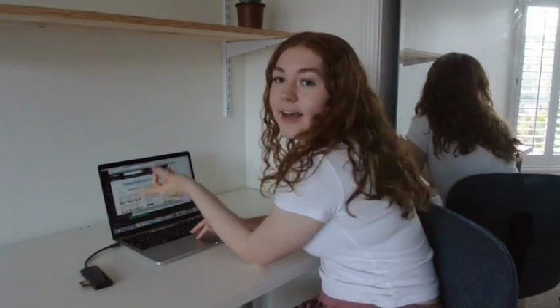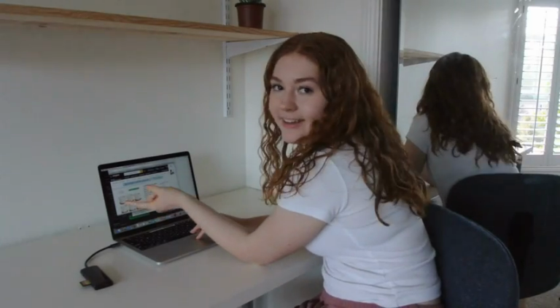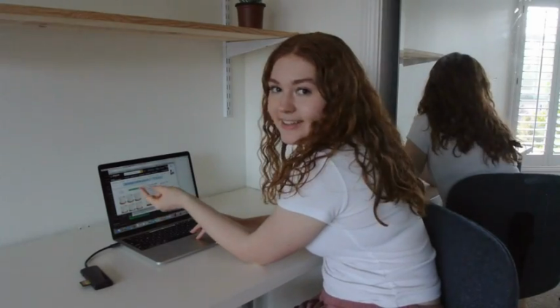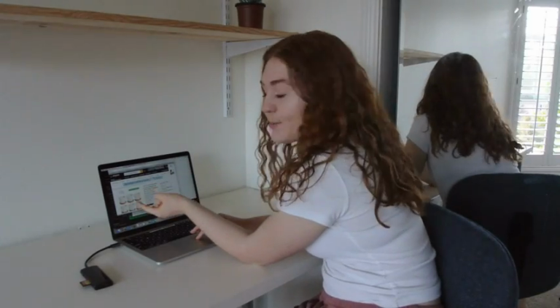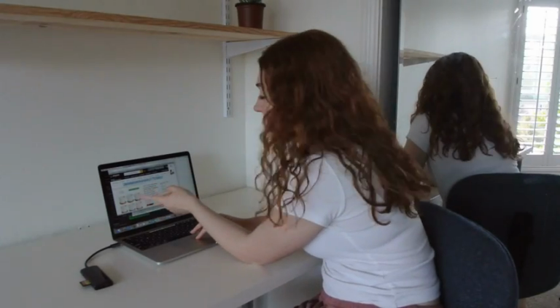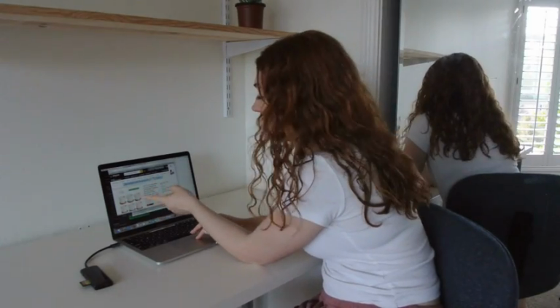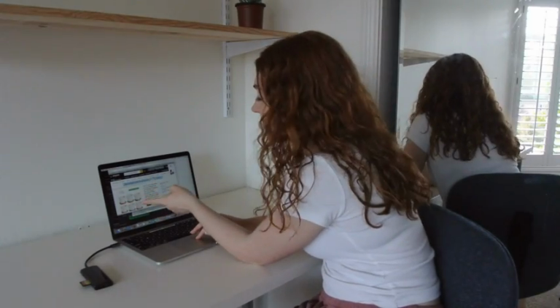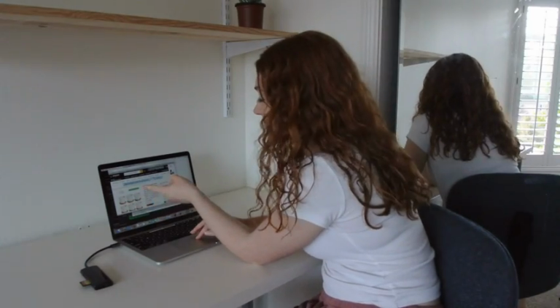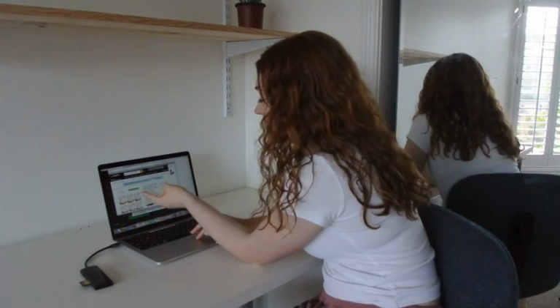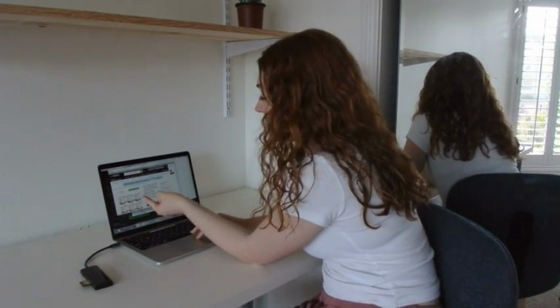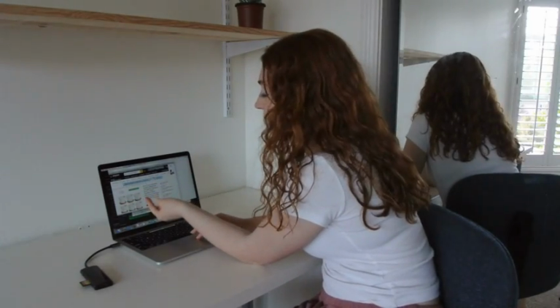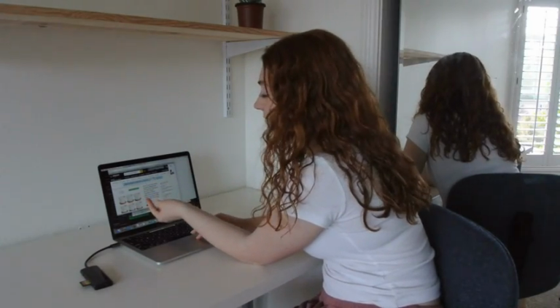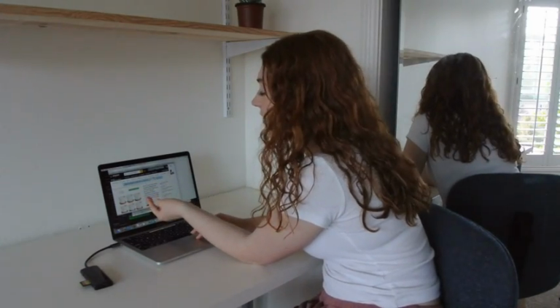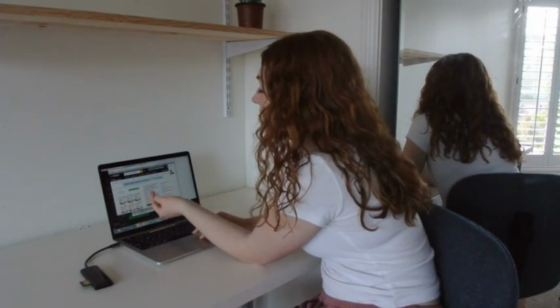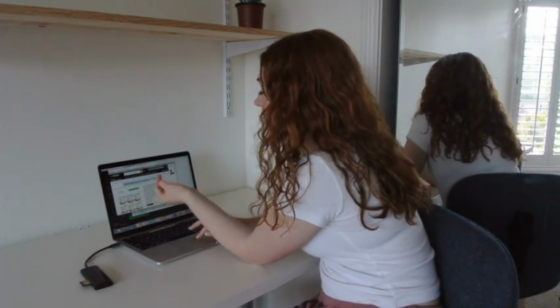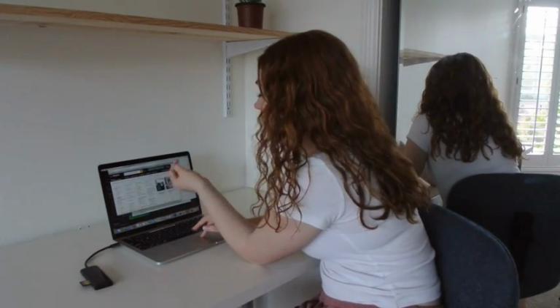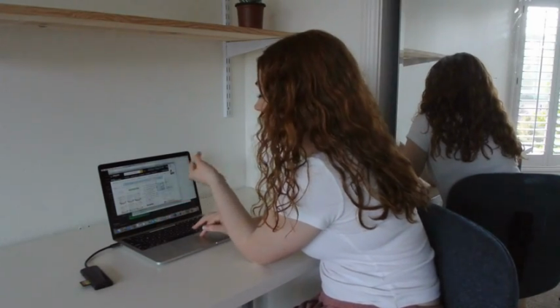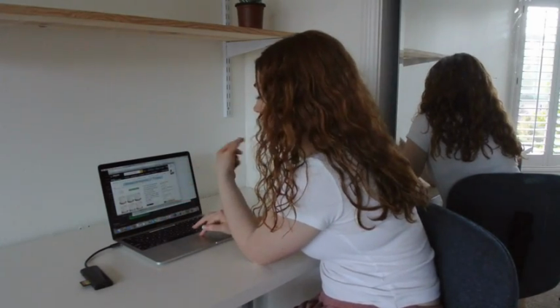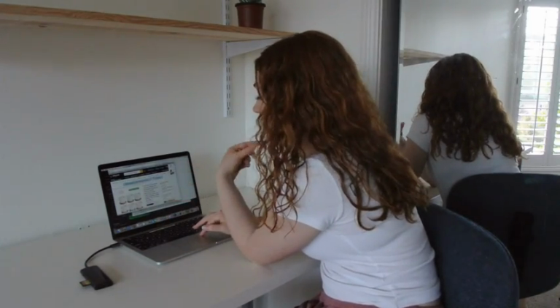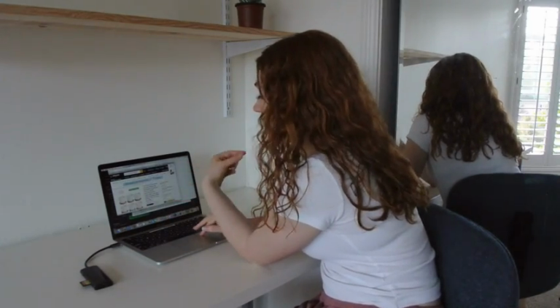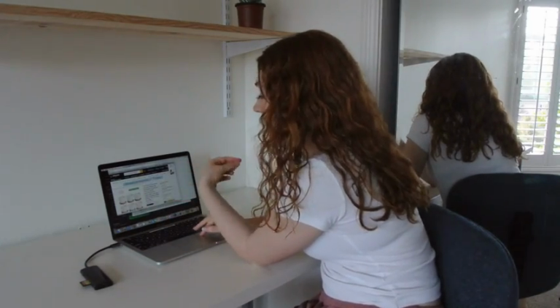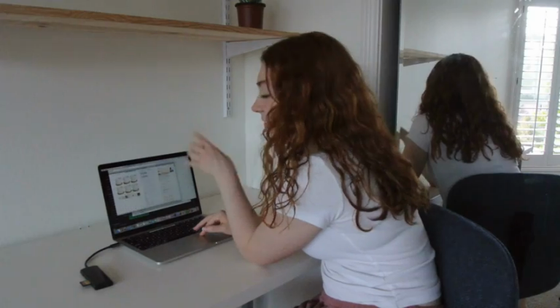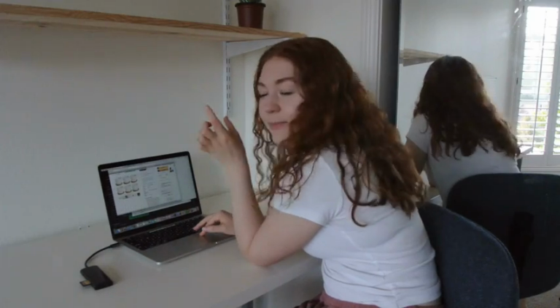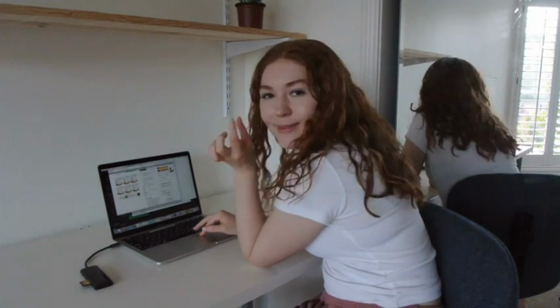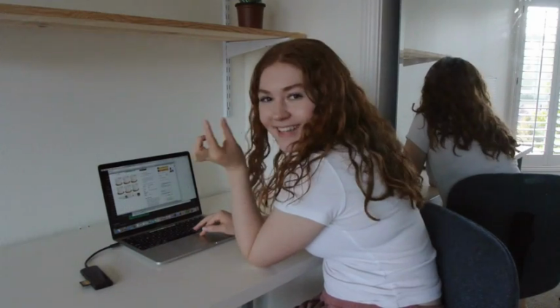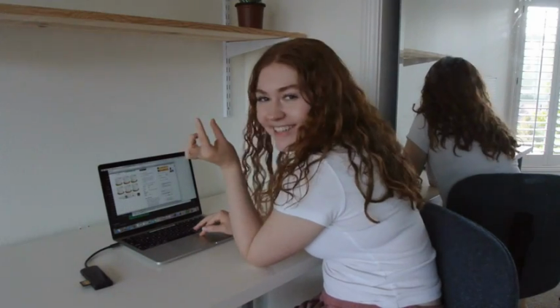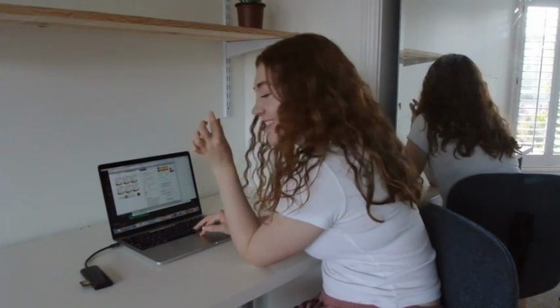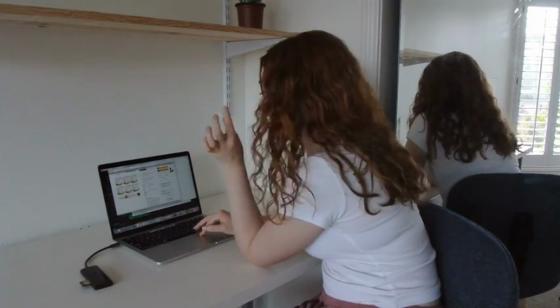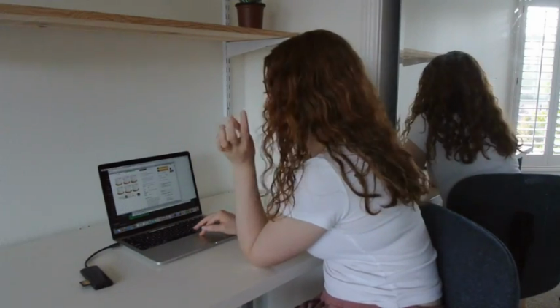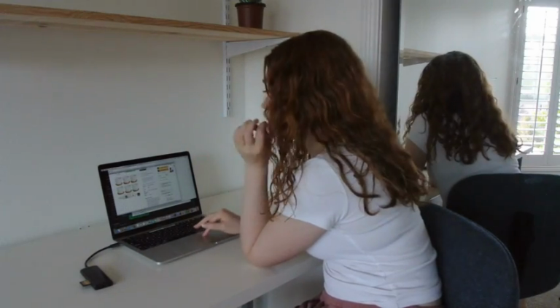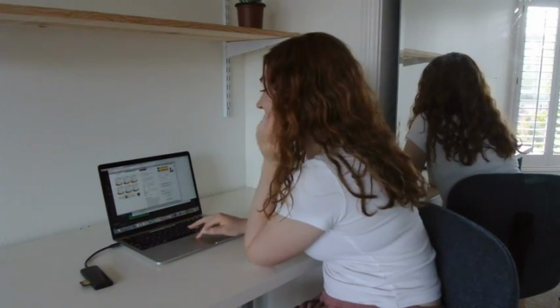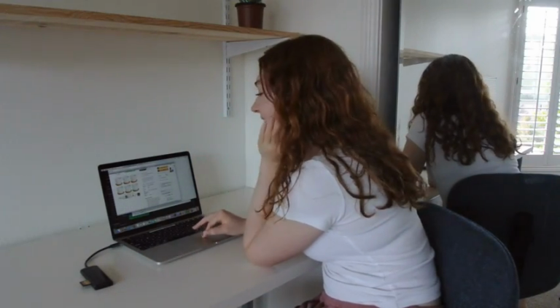I got these planters on Amazon as well — it's a six-pack for all my little baby succulents. They're going to be so cute.